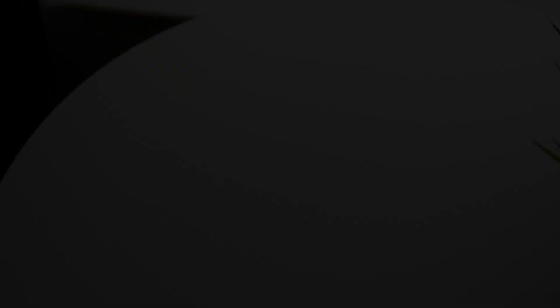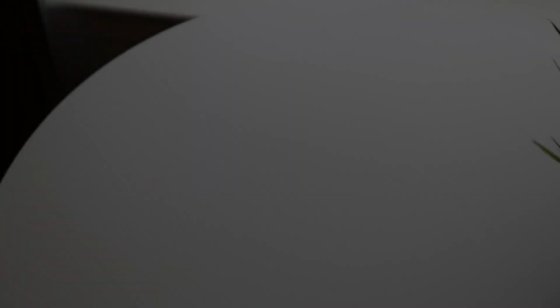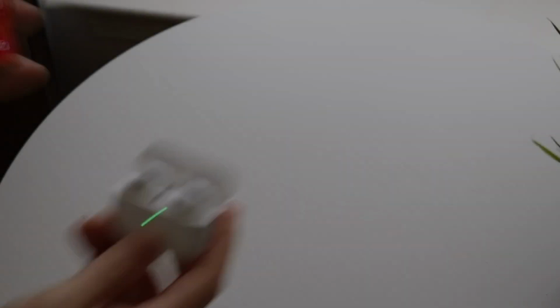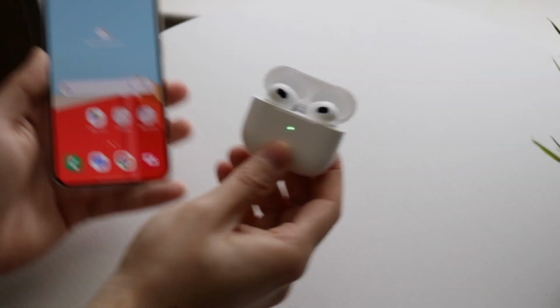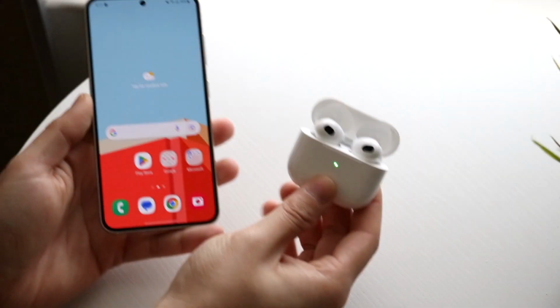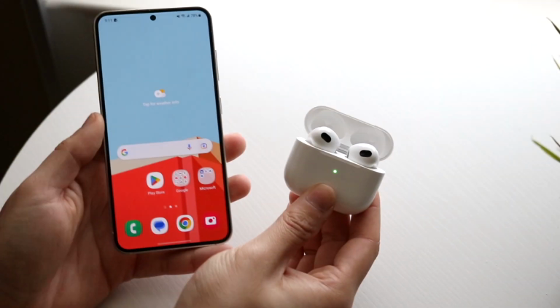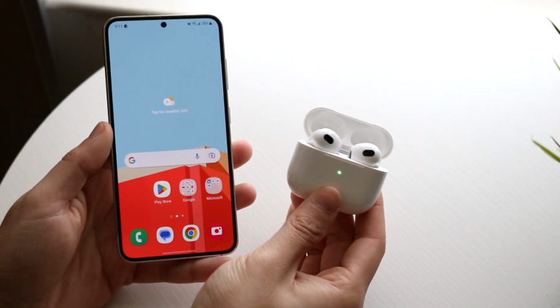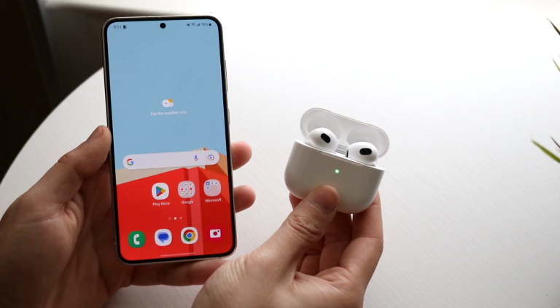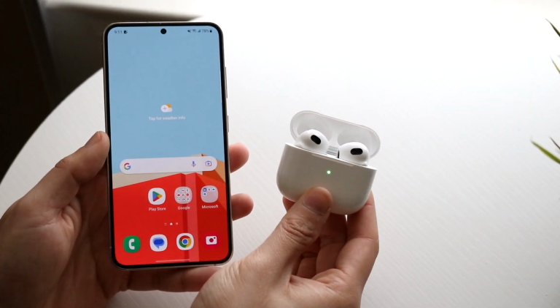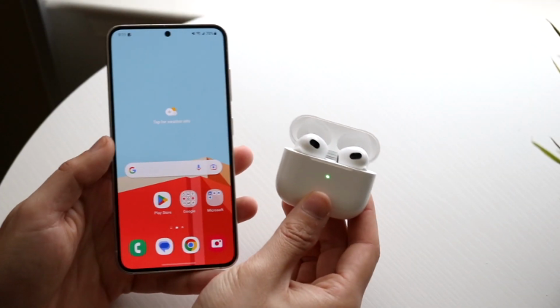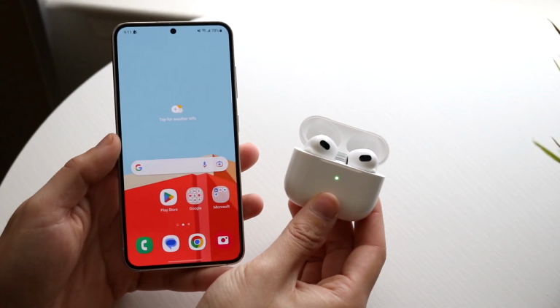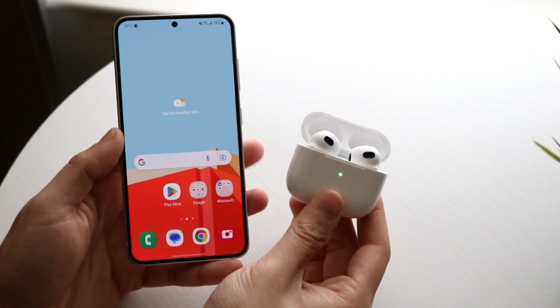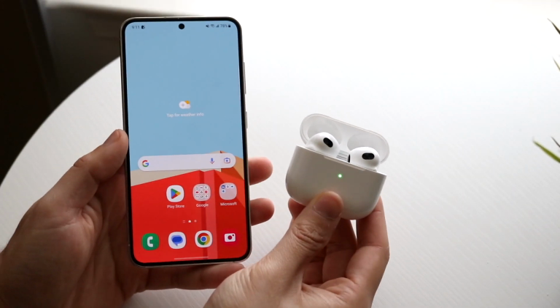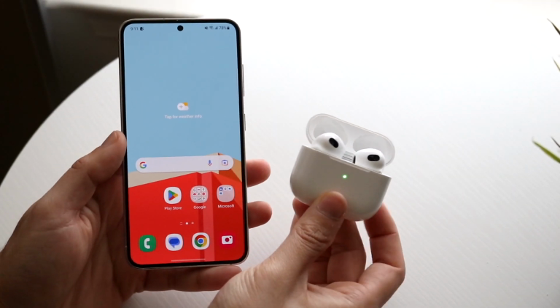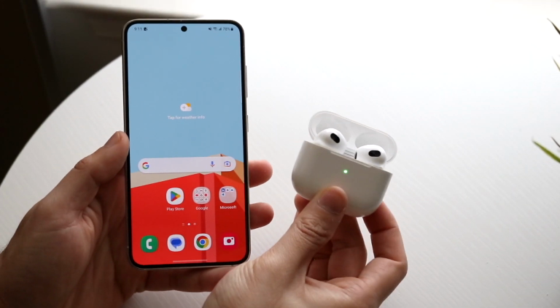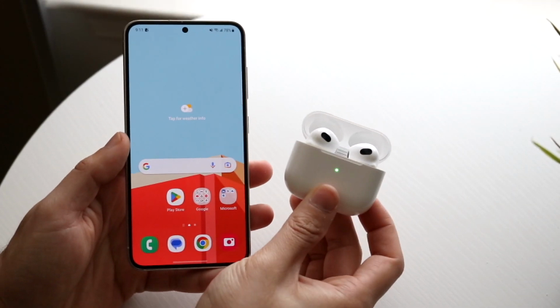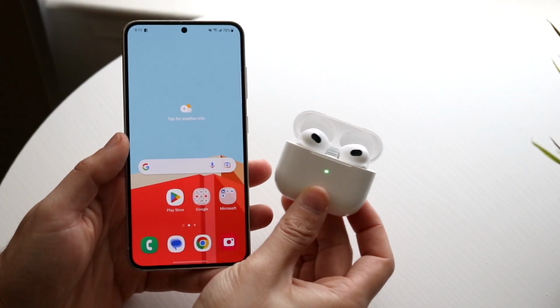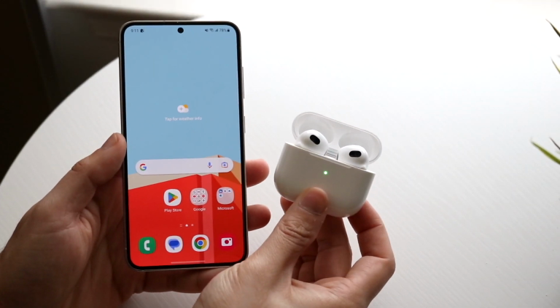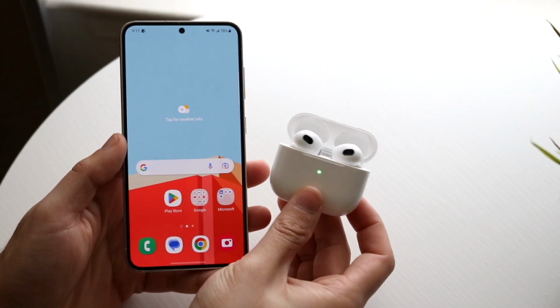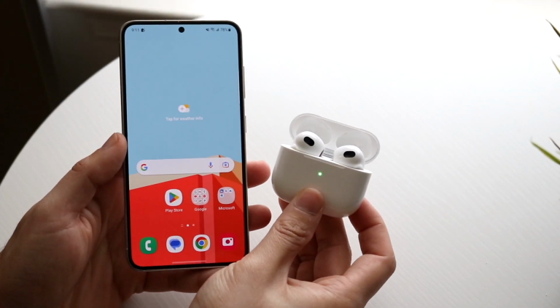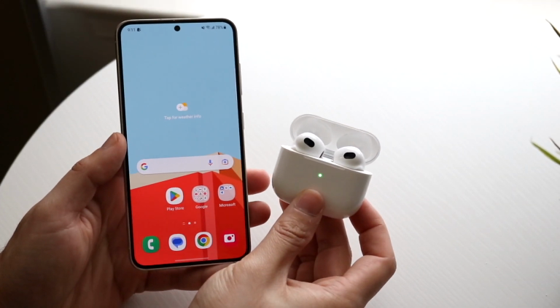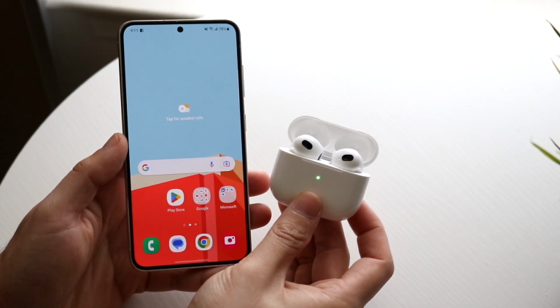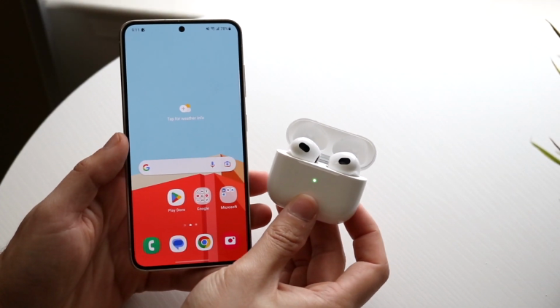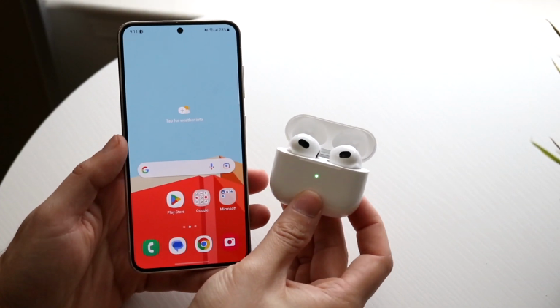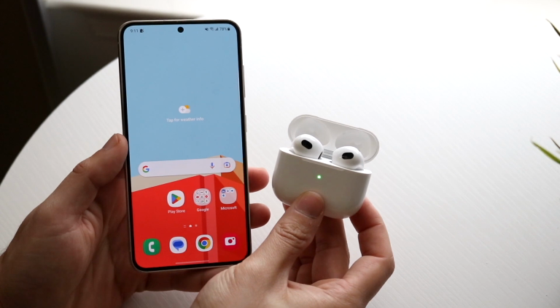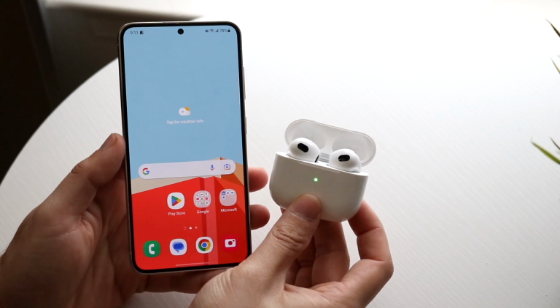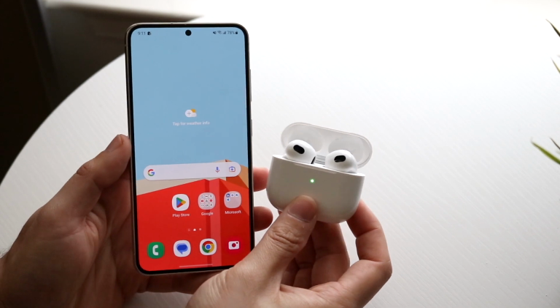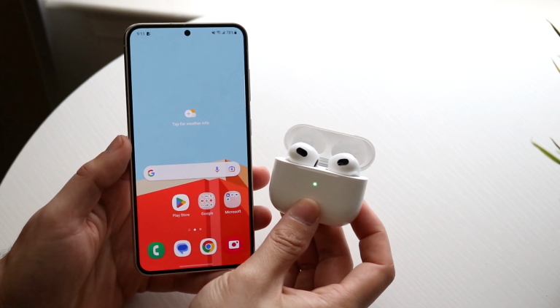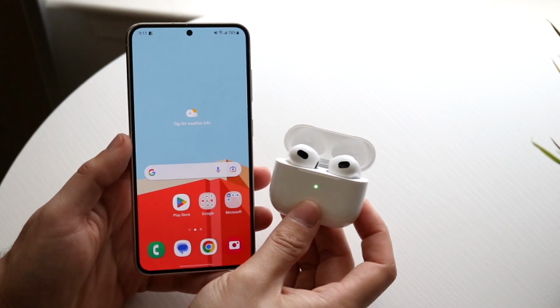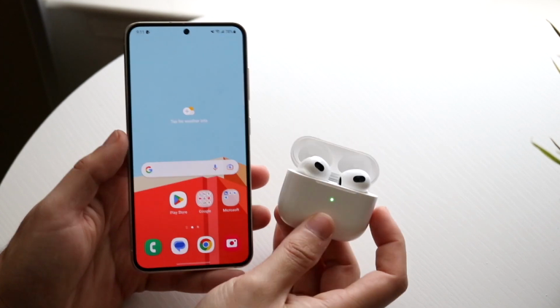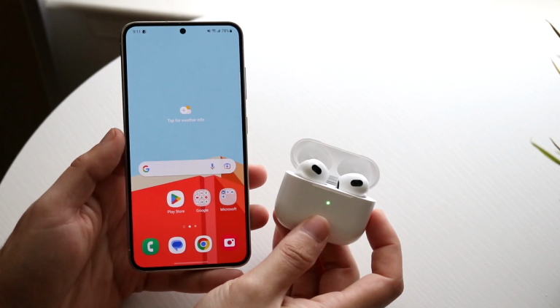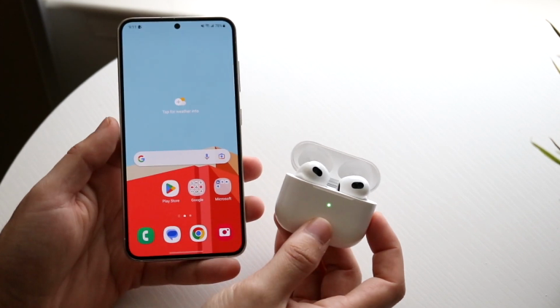So you might be trying to figure out how you can connect your AirPods to your Samsung Galaxy S23. Doing this is actually very basic.